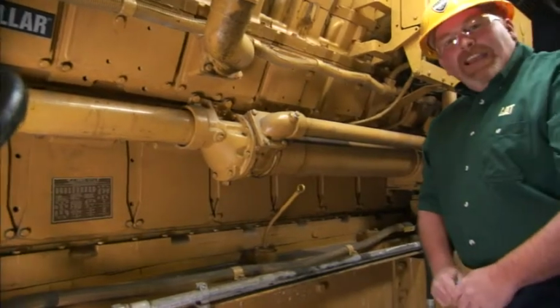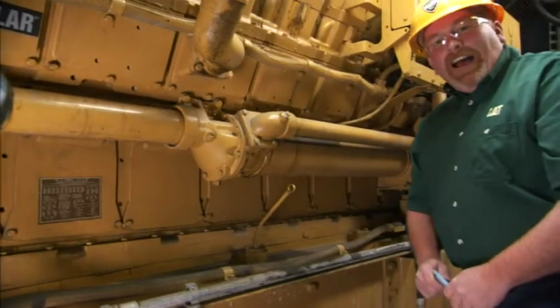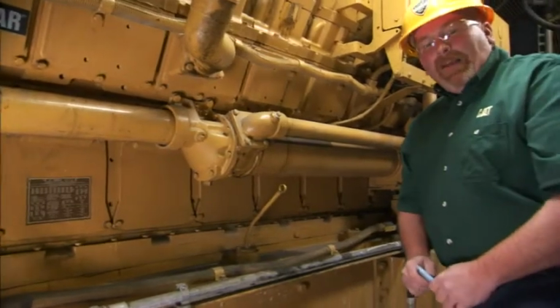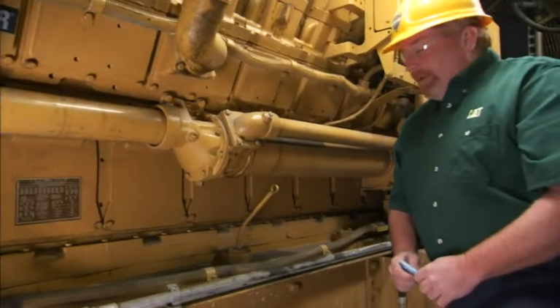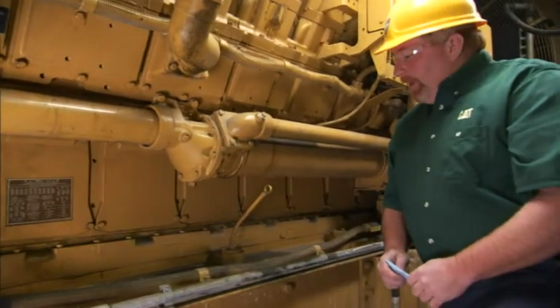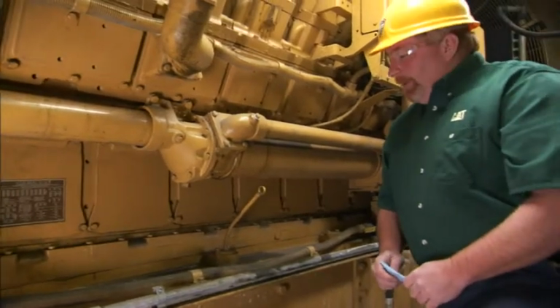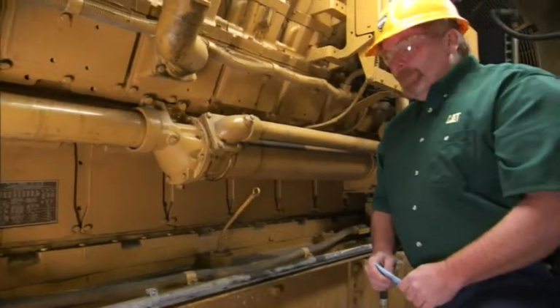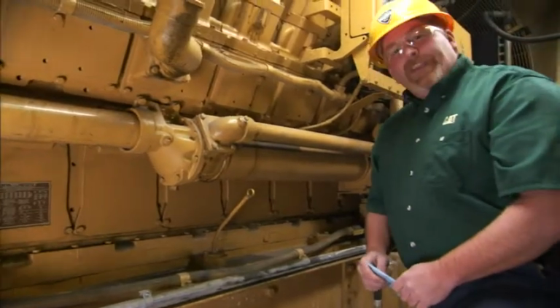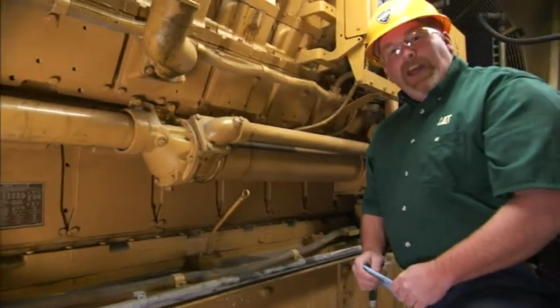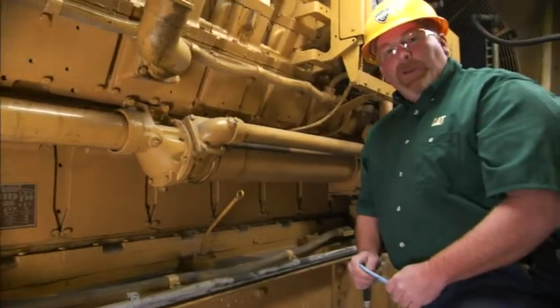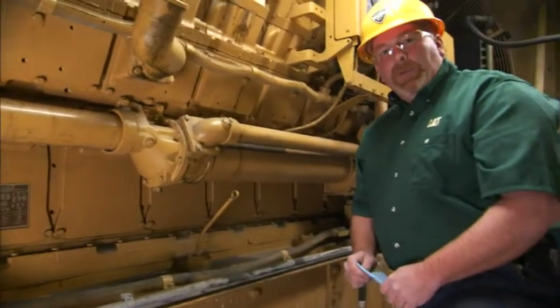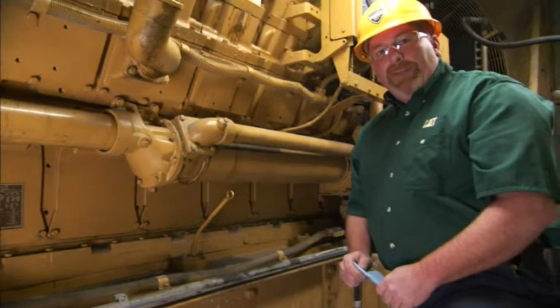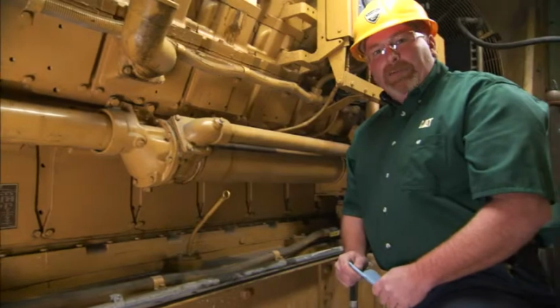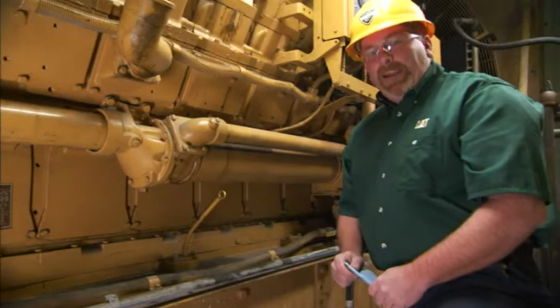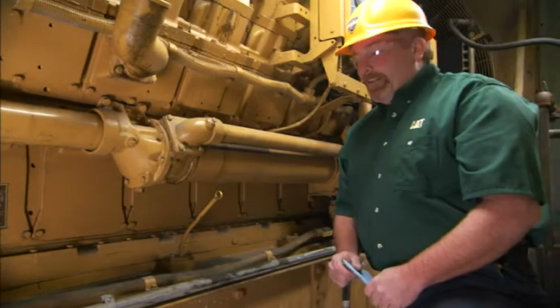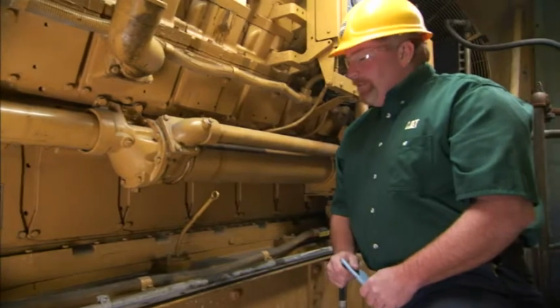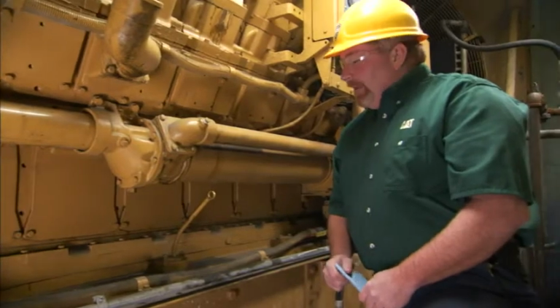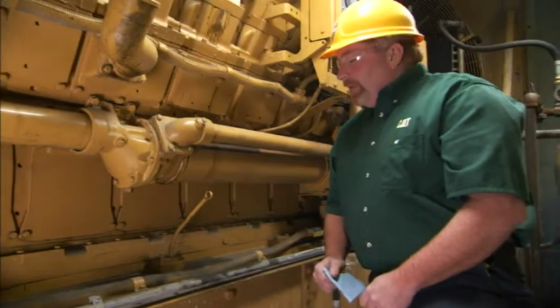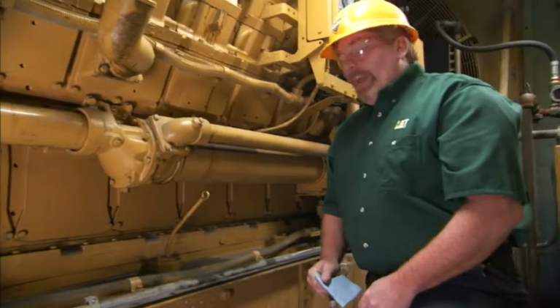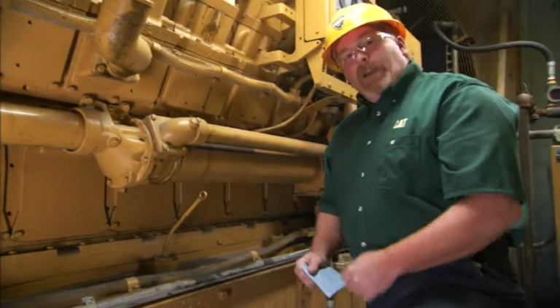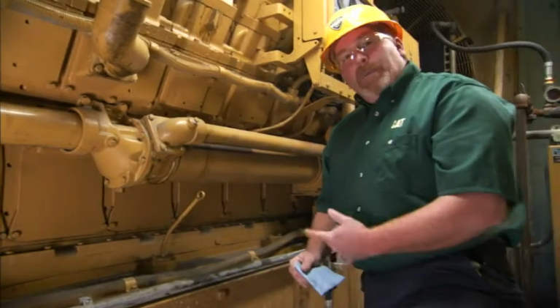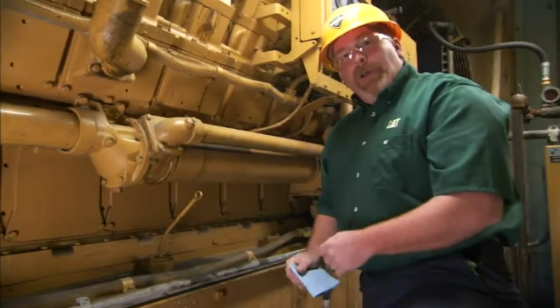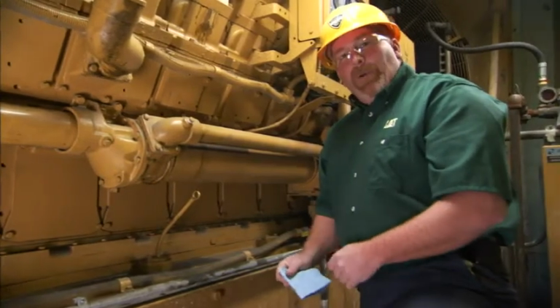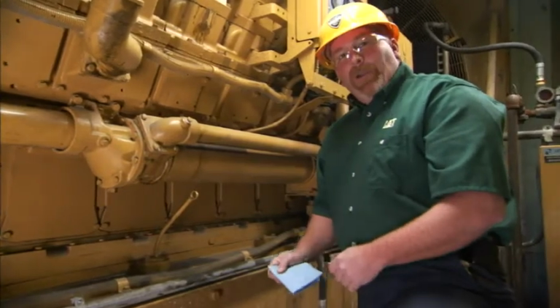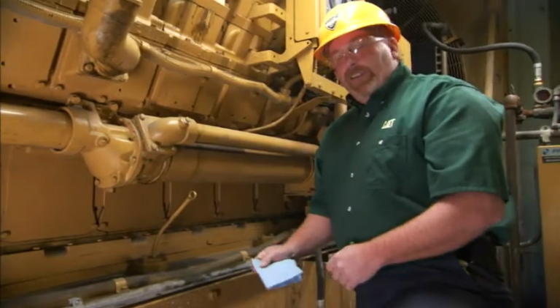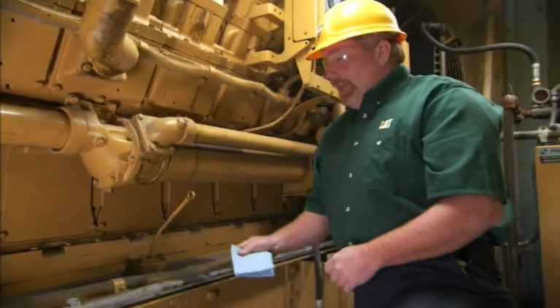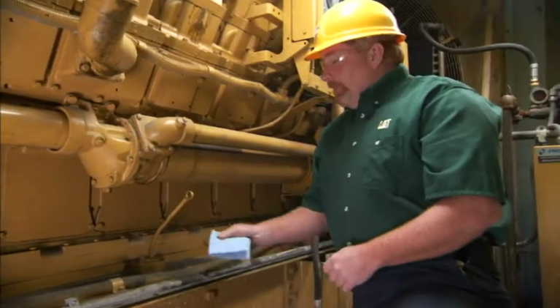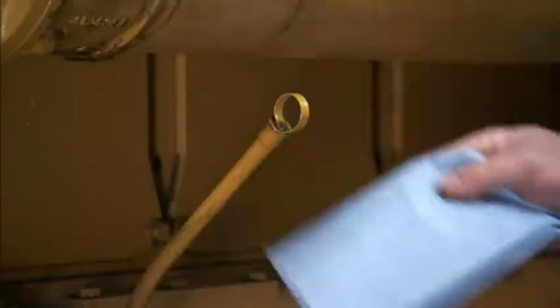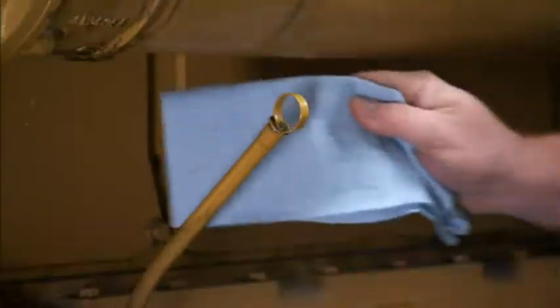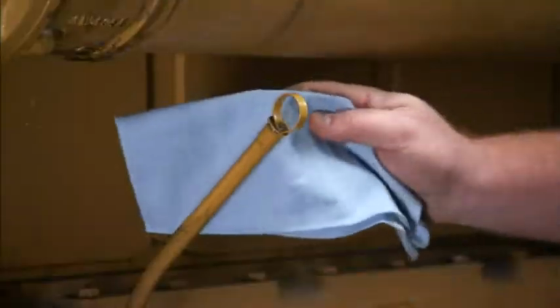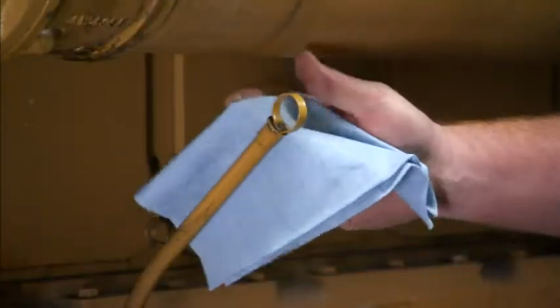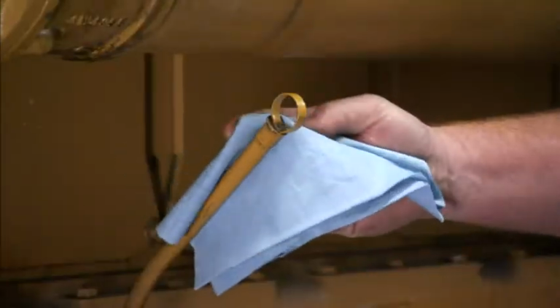Hi, I'm Nick Grummel with Caterpillar Preventive Maintenance. Today we're going to pull an oil sample from the dipstick tube.